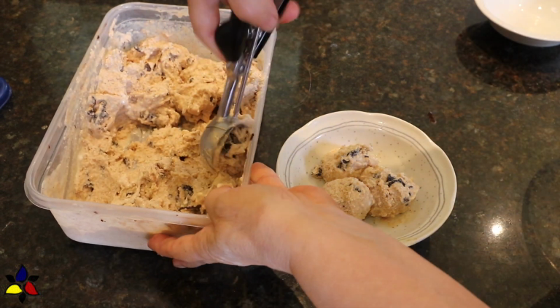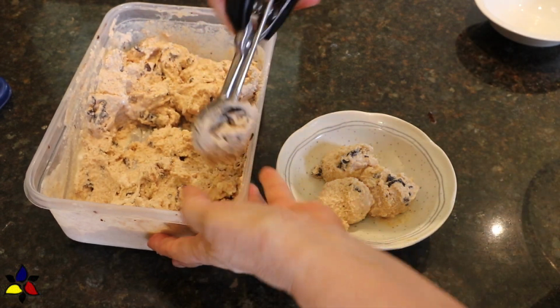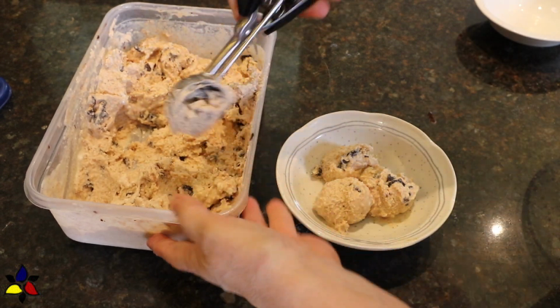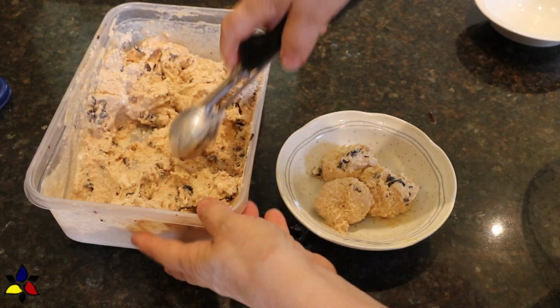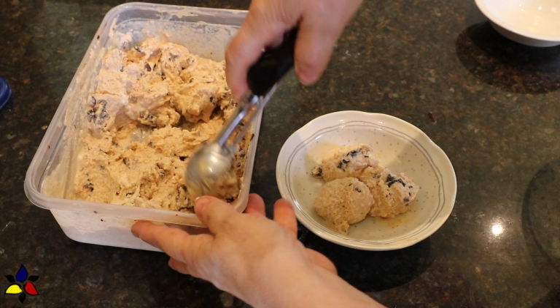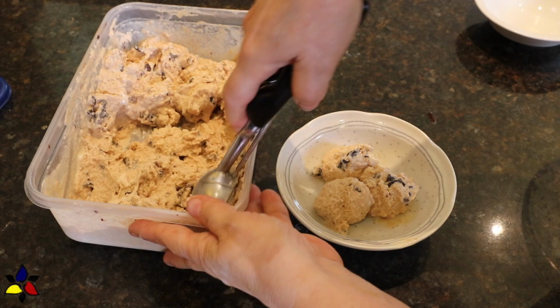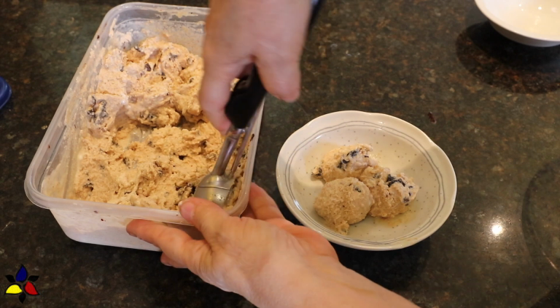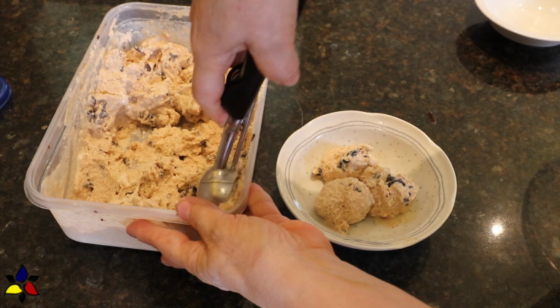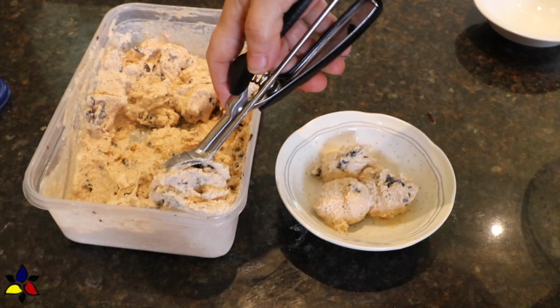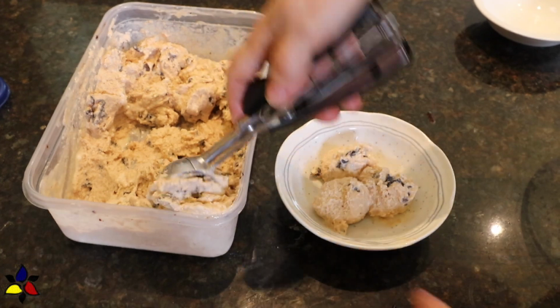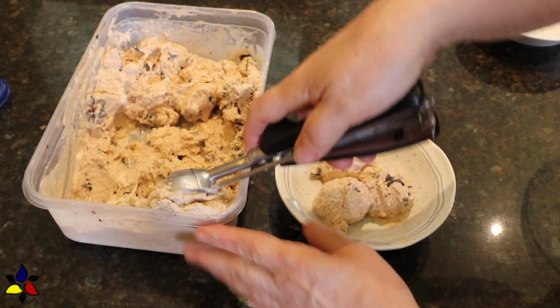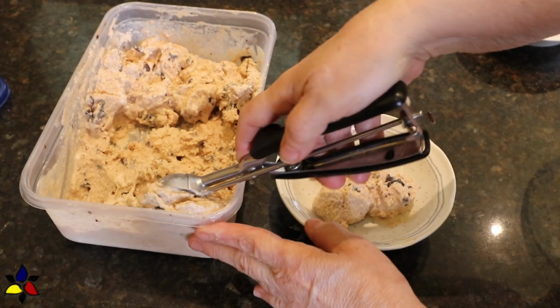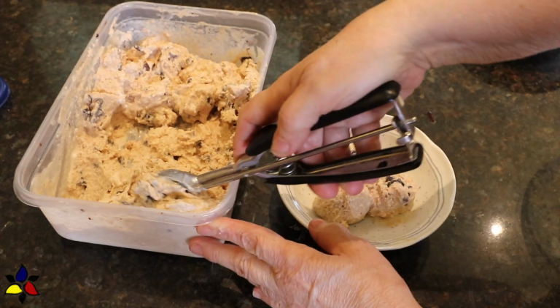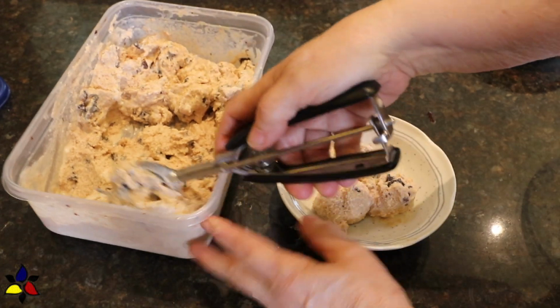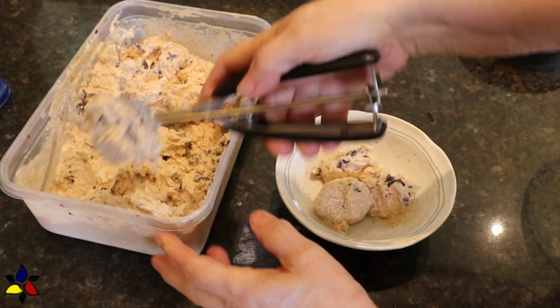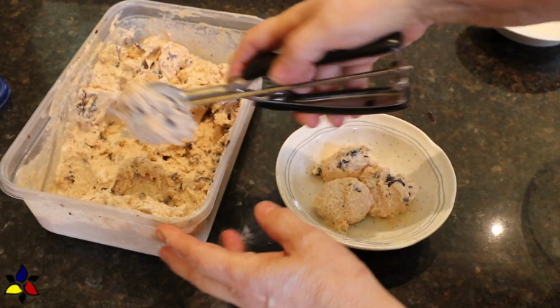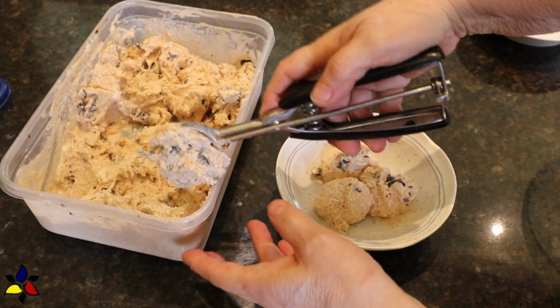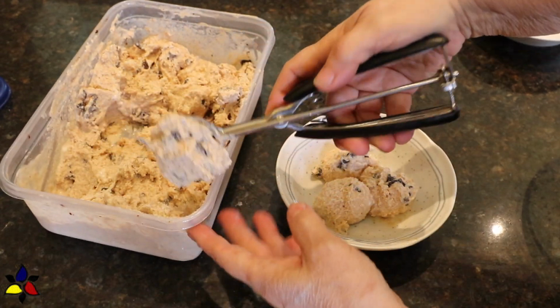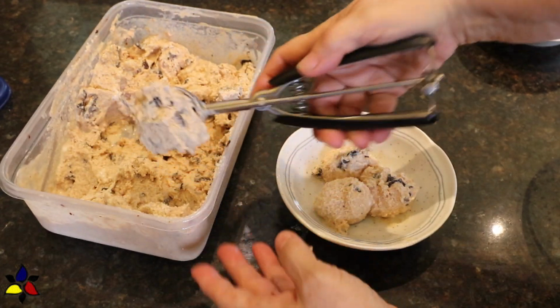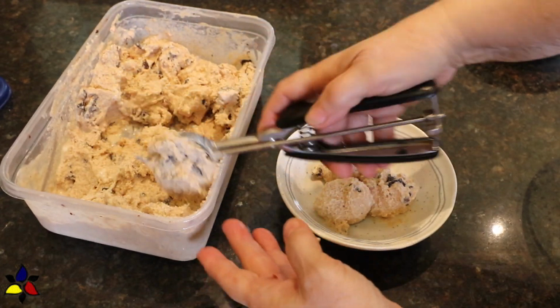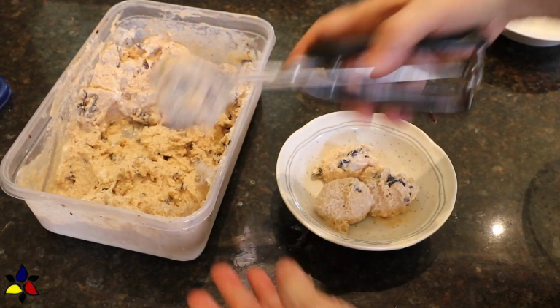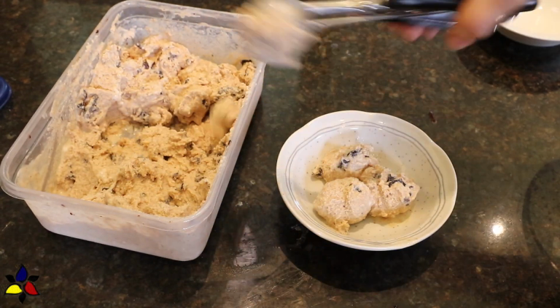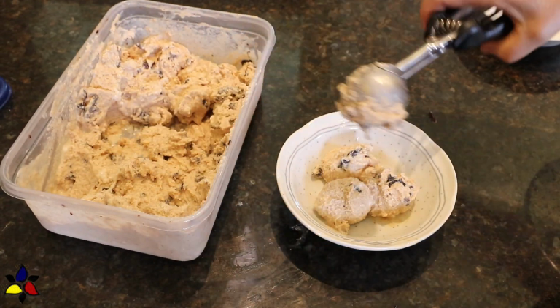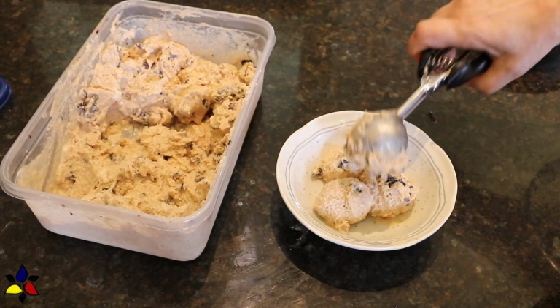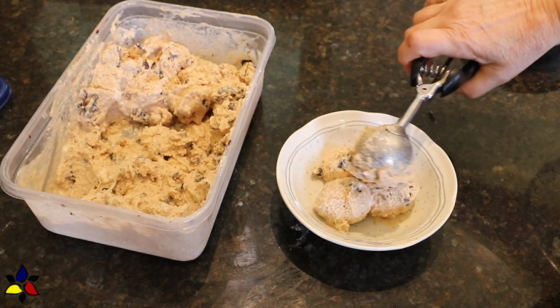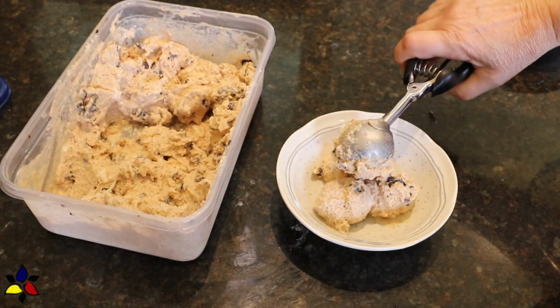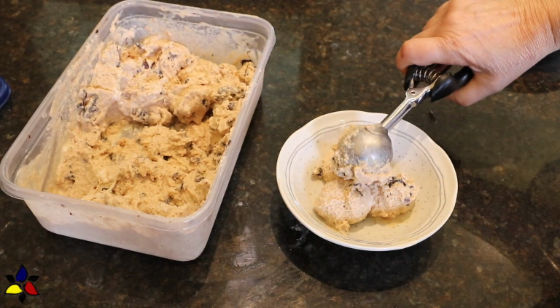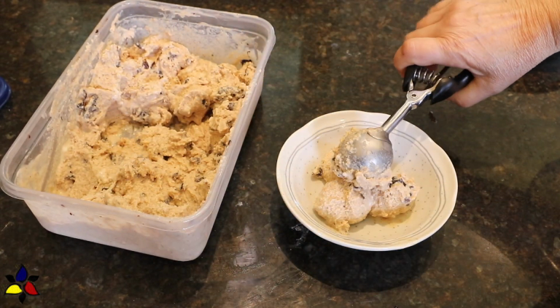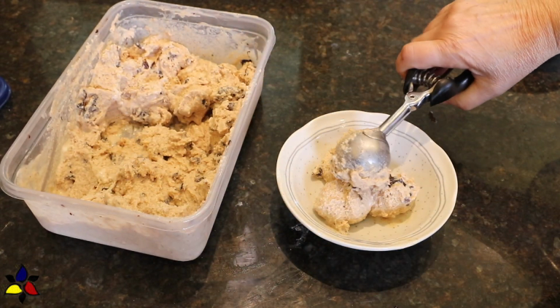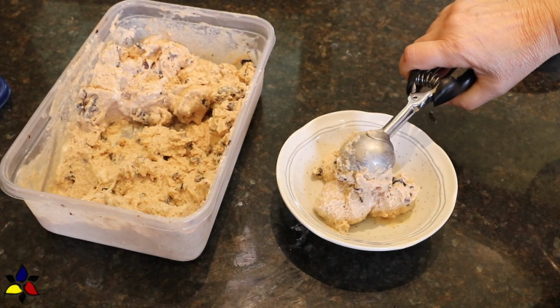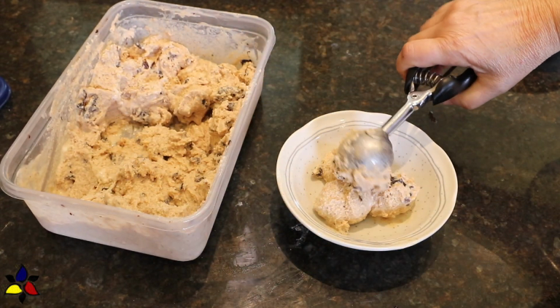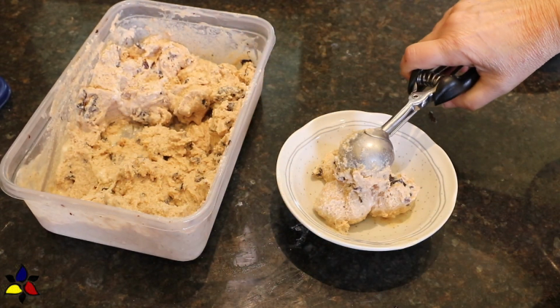The last thing you have to do — and it's really important — is to scoop out your ice cream, serve, and enjoy.